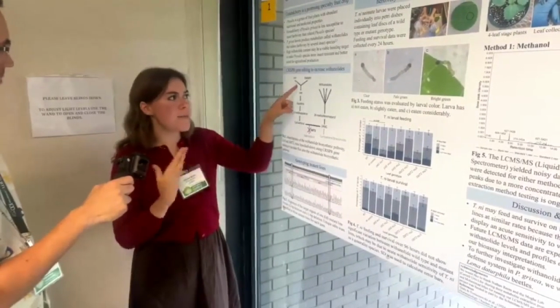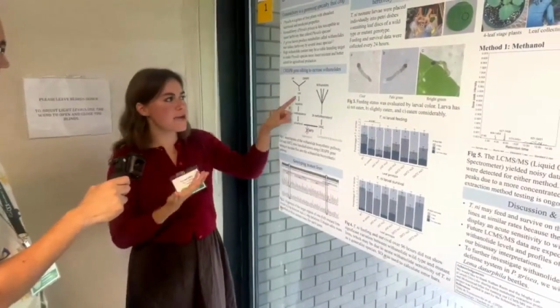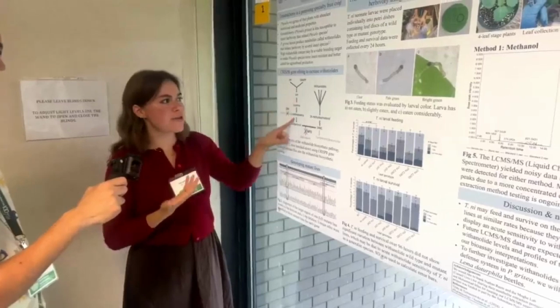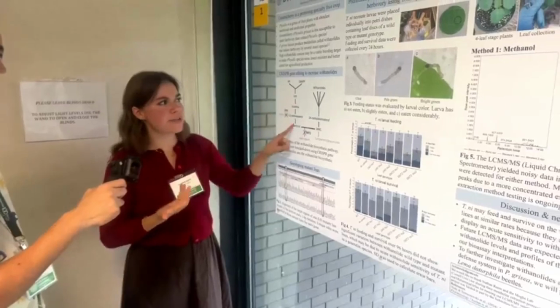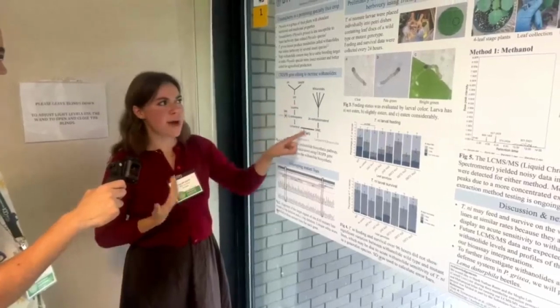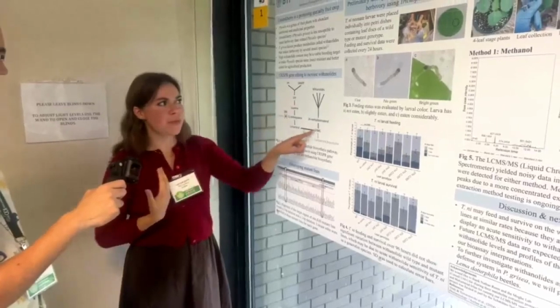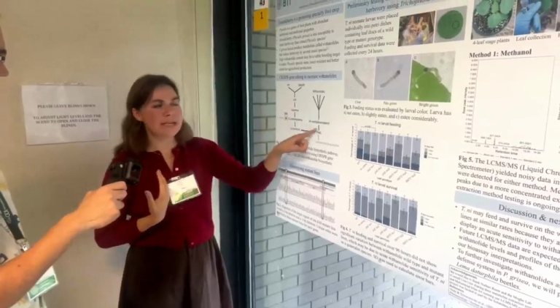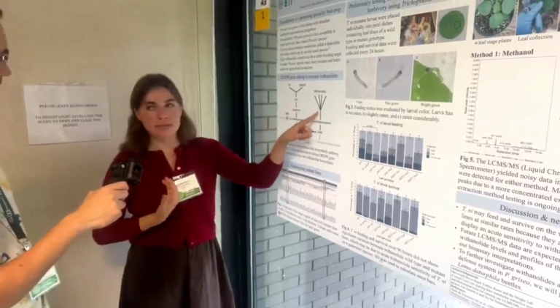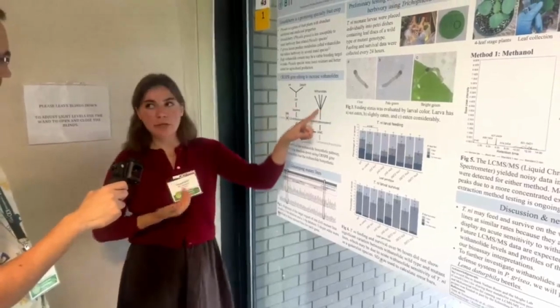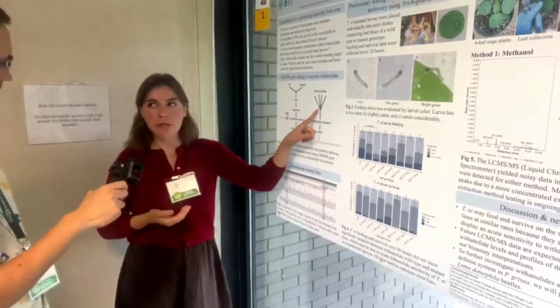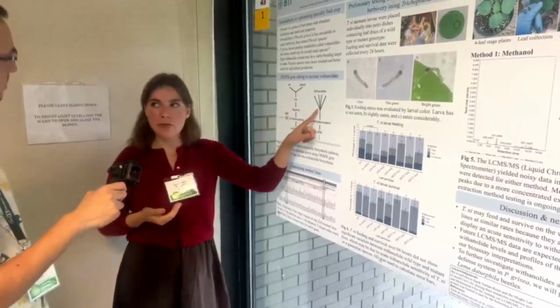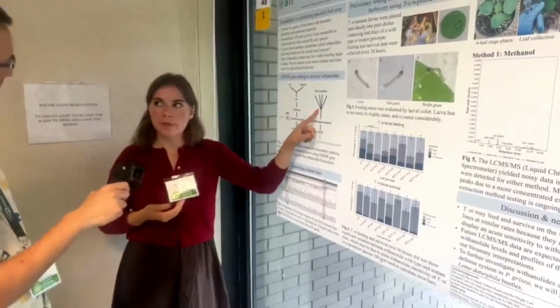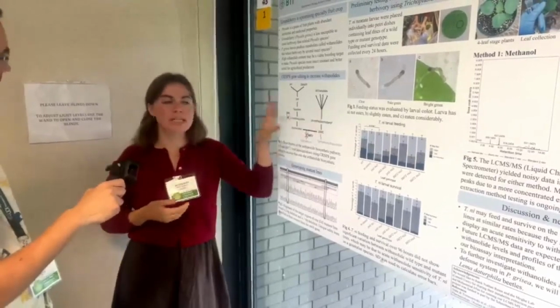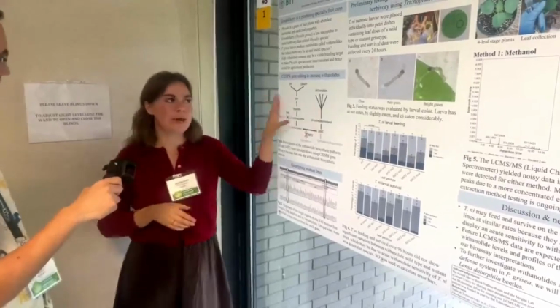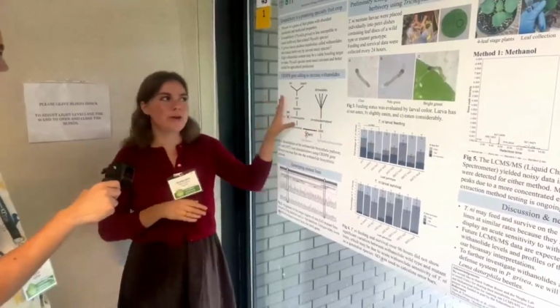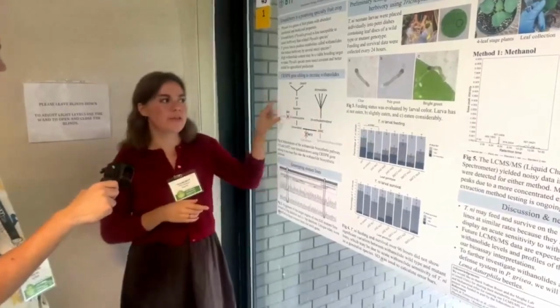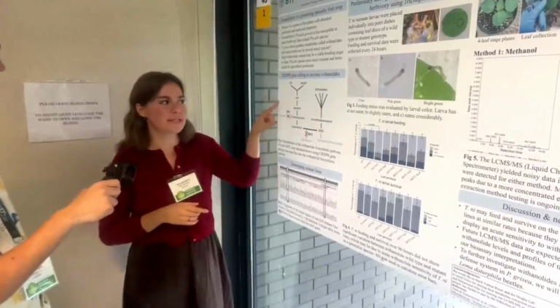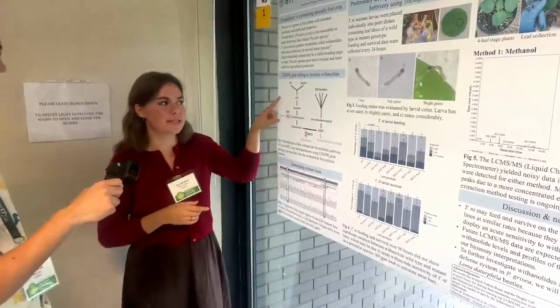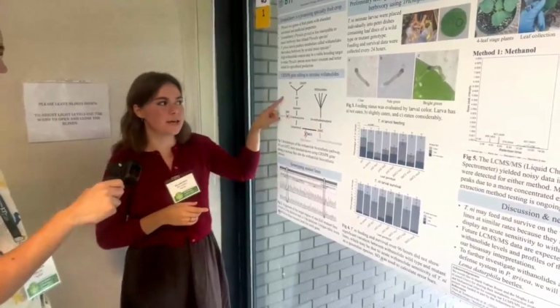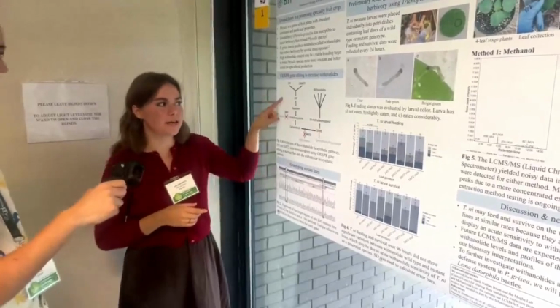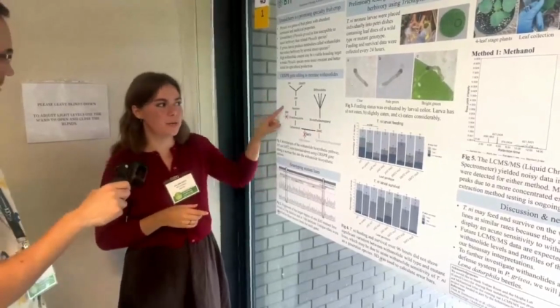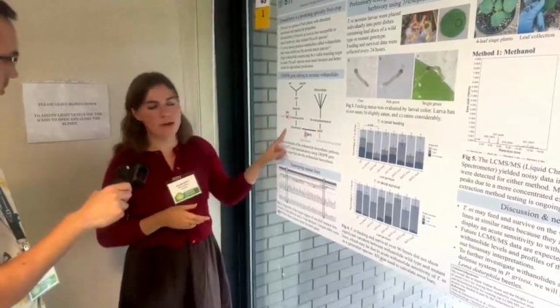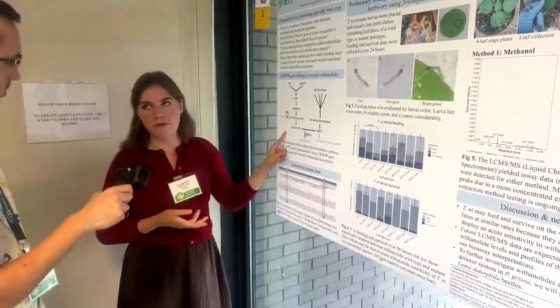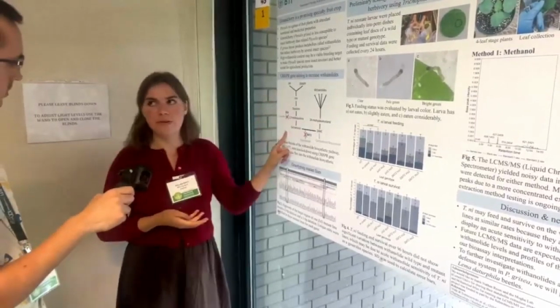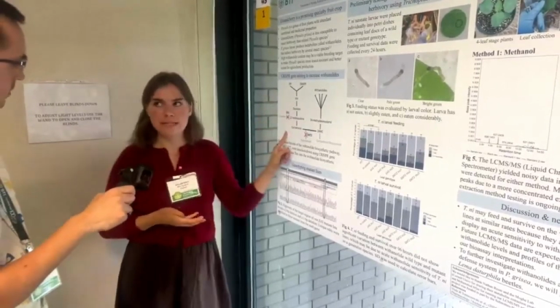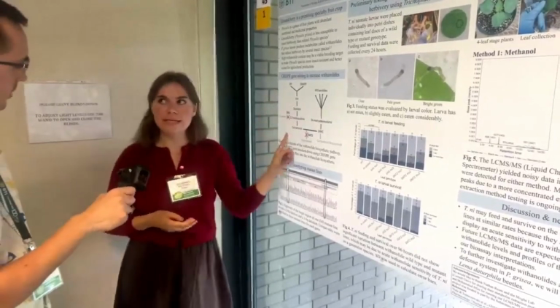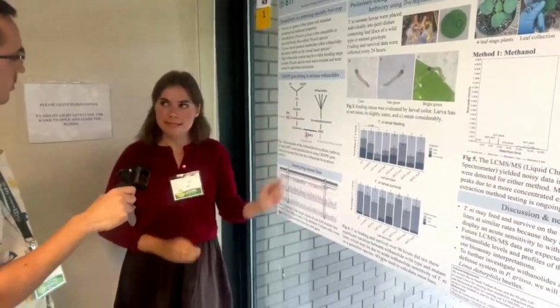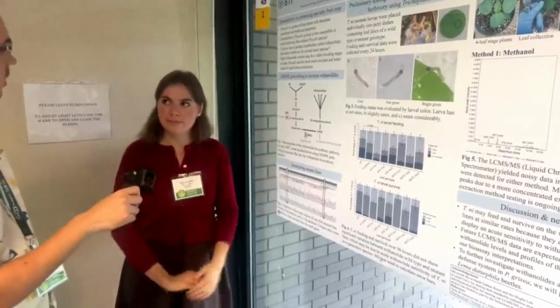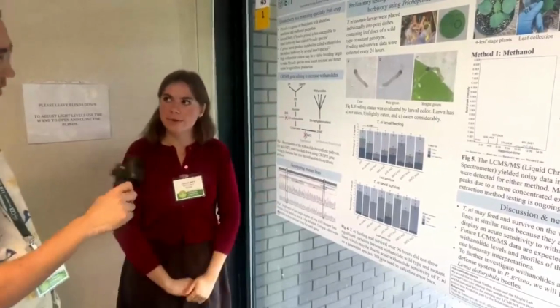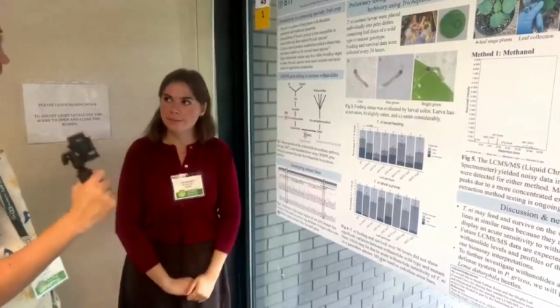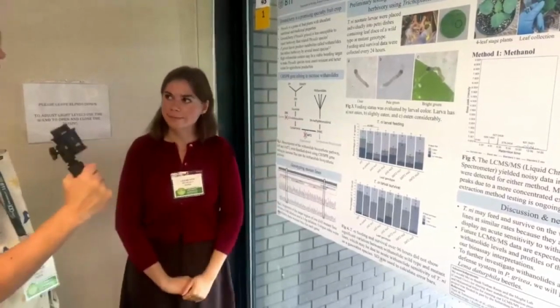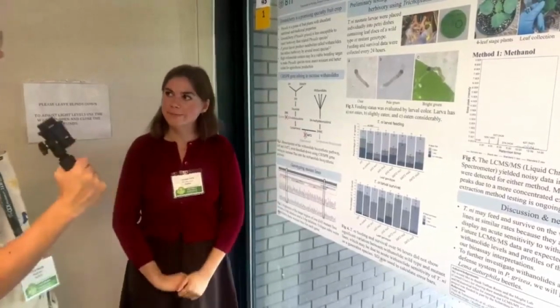I imagine that this pathway is similar with other plants, but I know that this is the one Physalis system specifically.